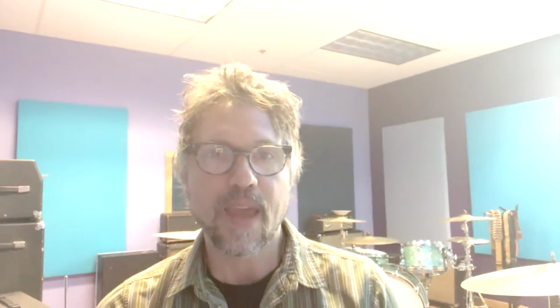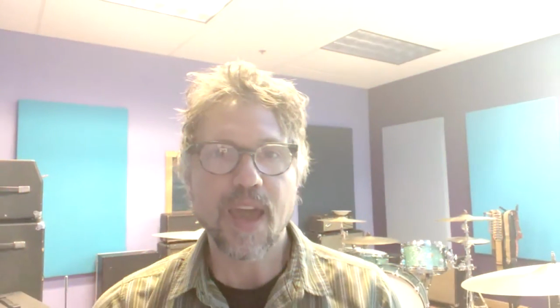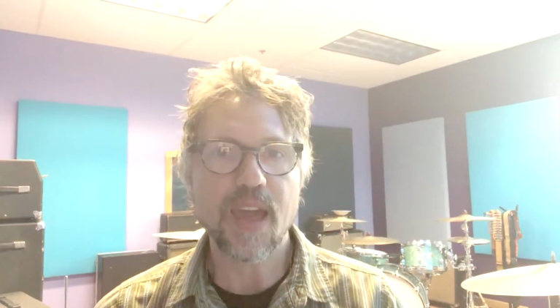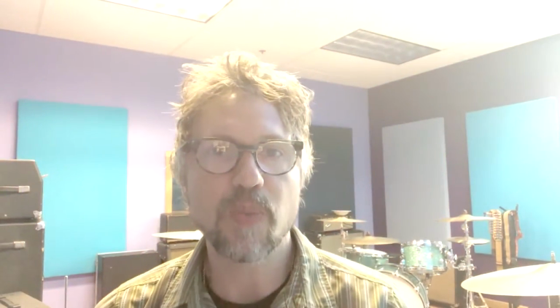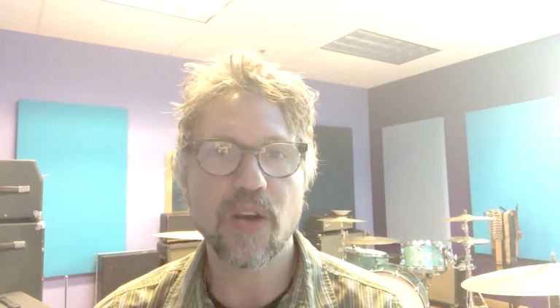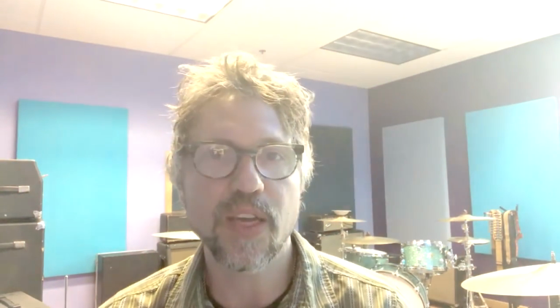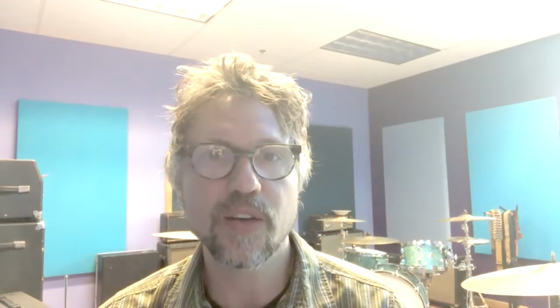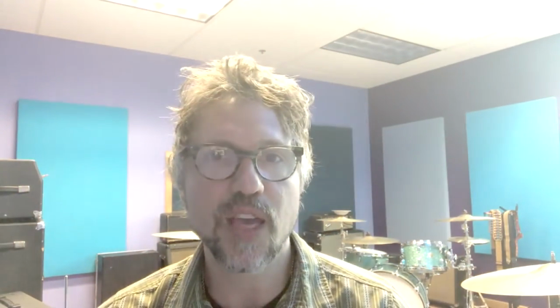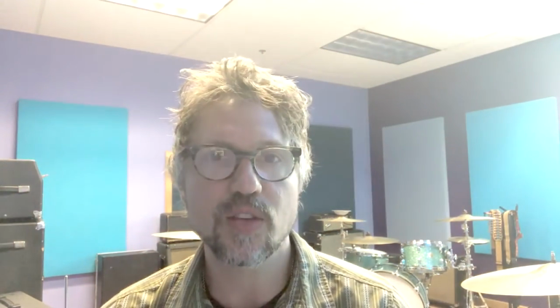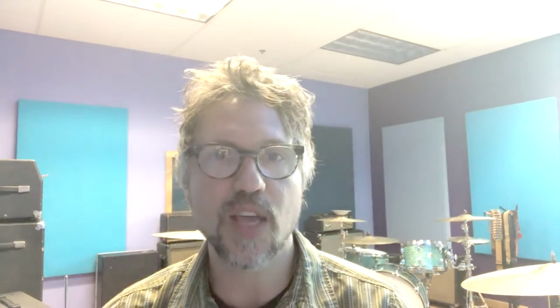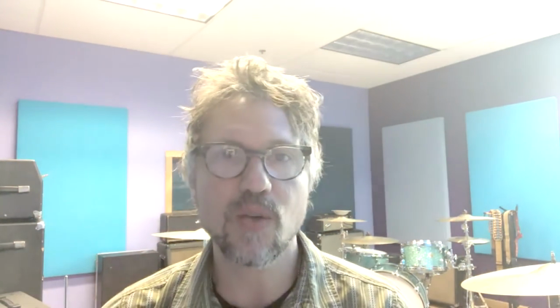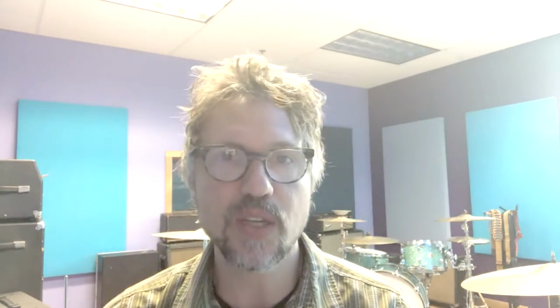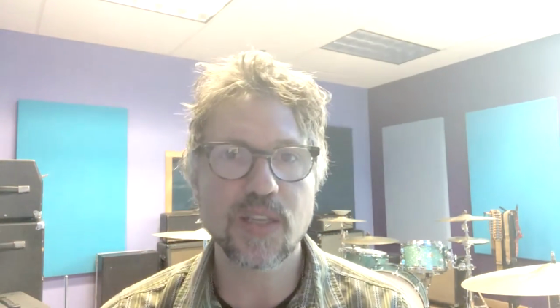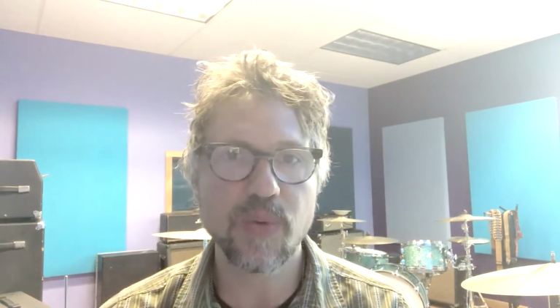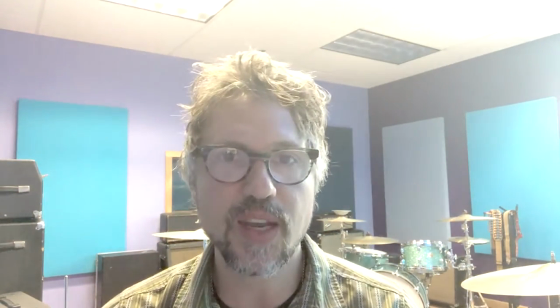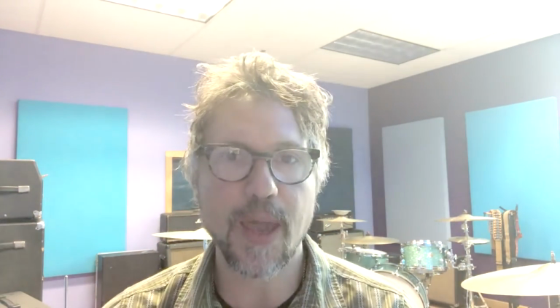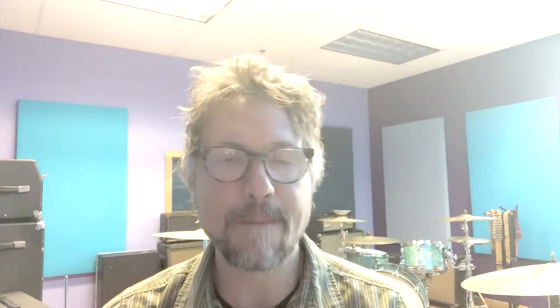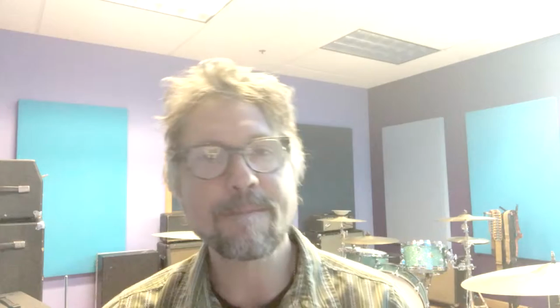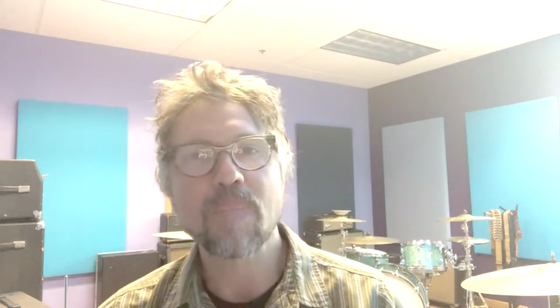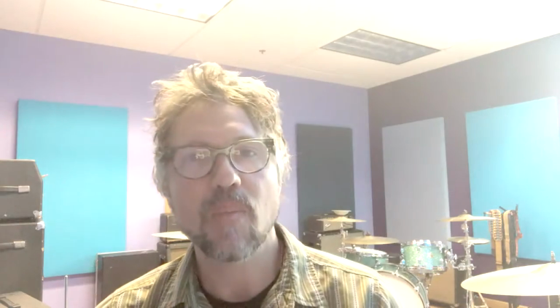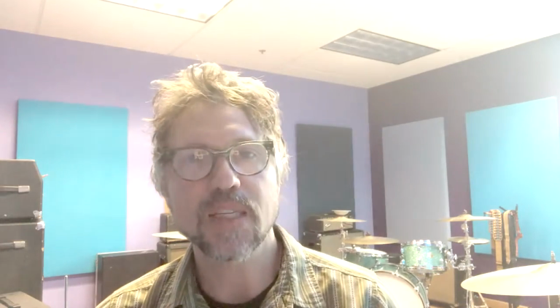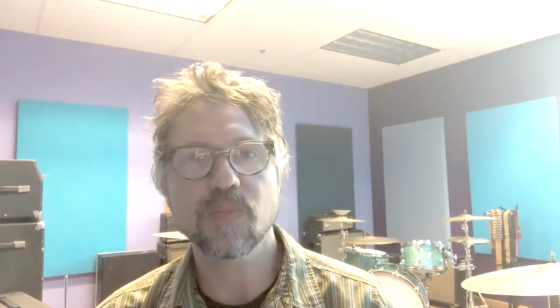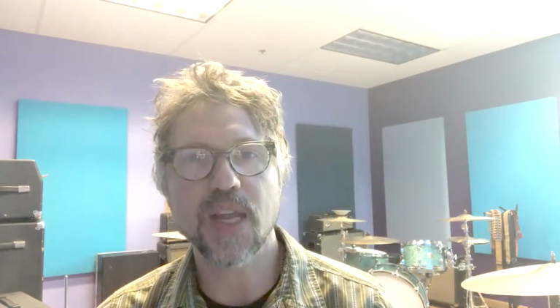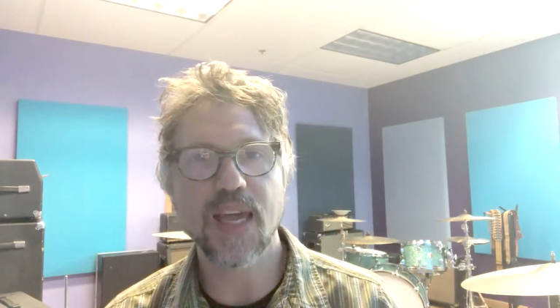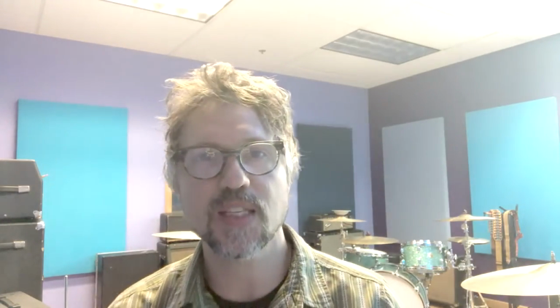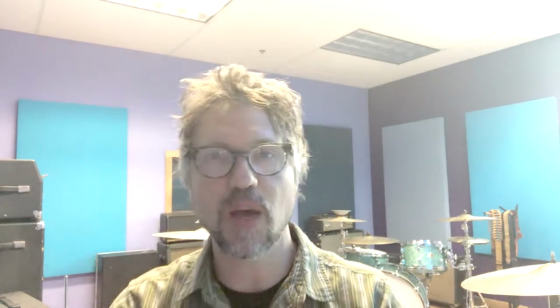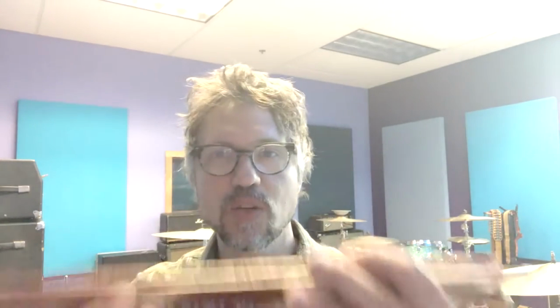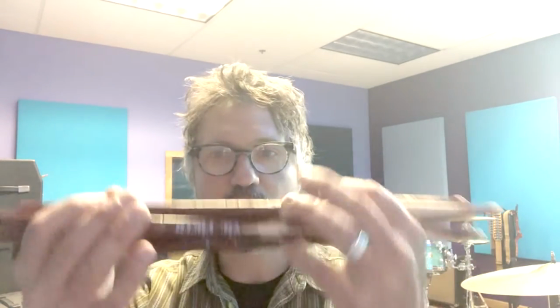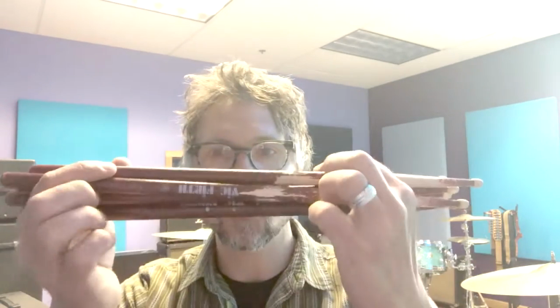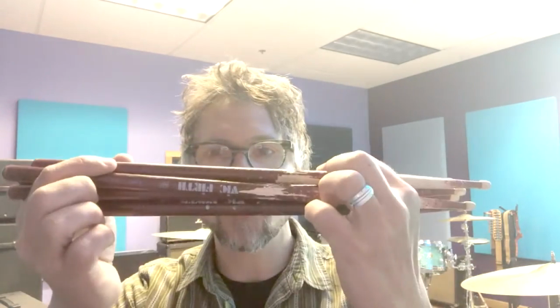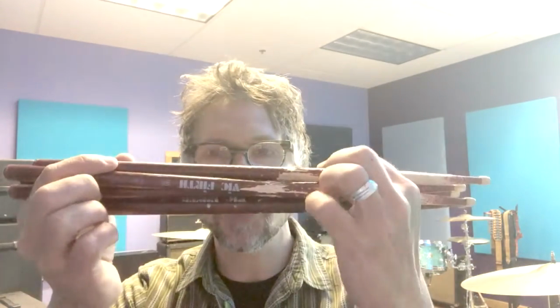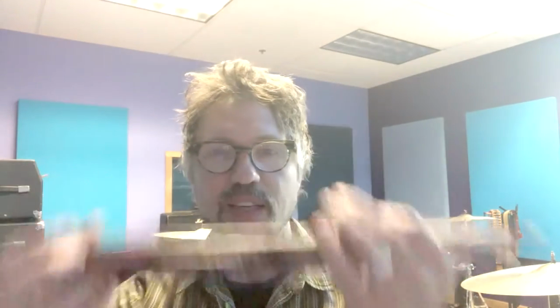Hey, Perry here, Taylor Sound. Tip of the day. My tip today is about drumsticks.